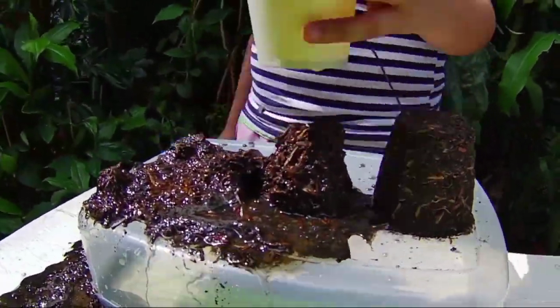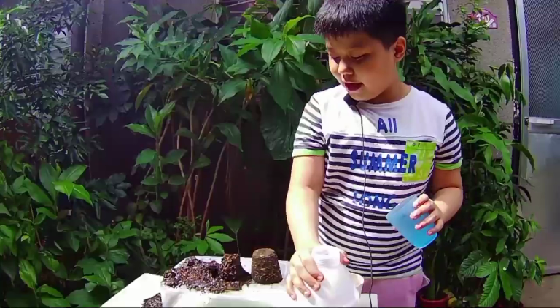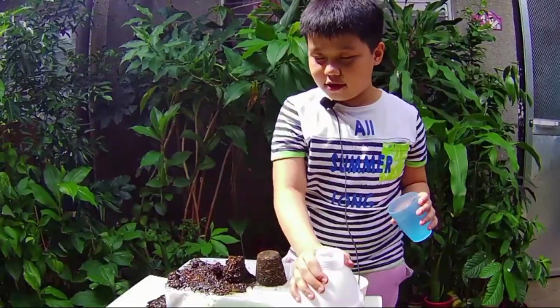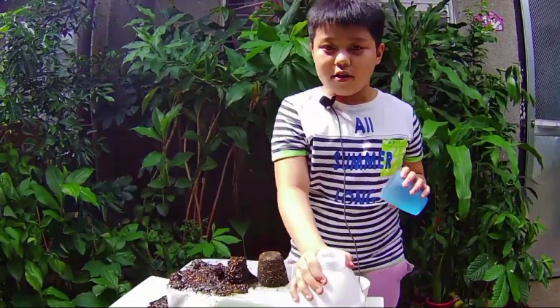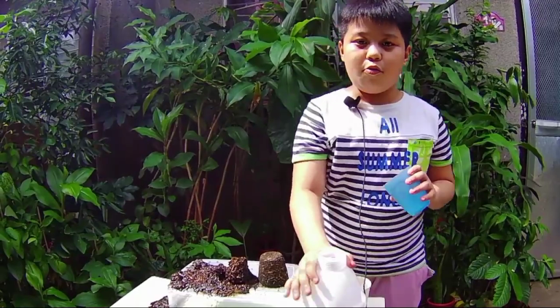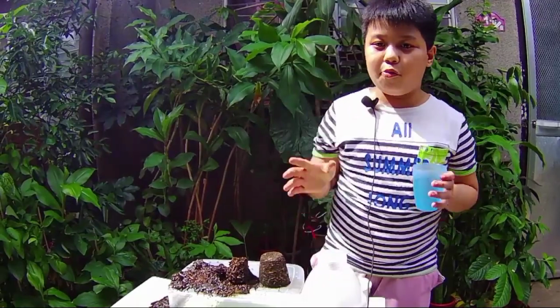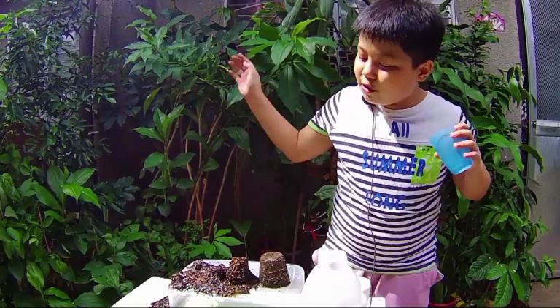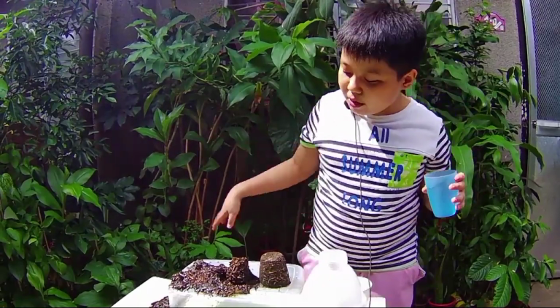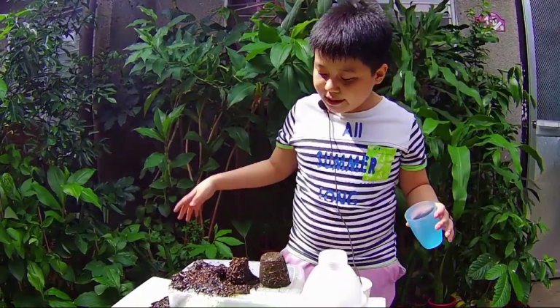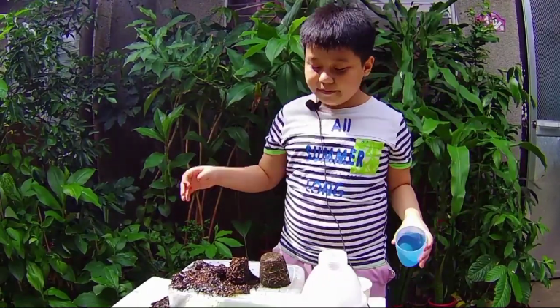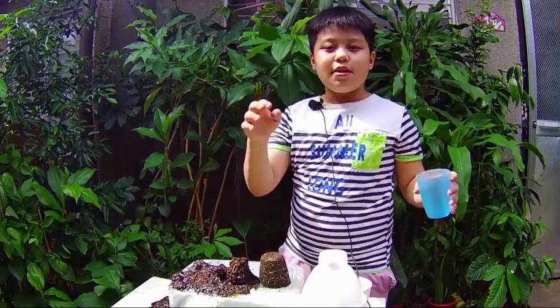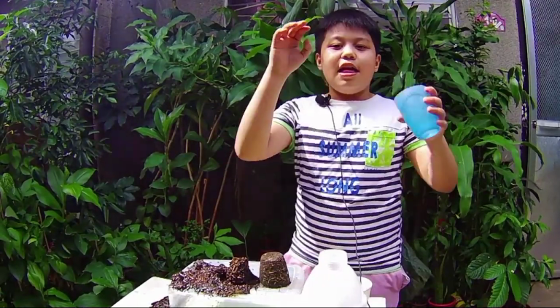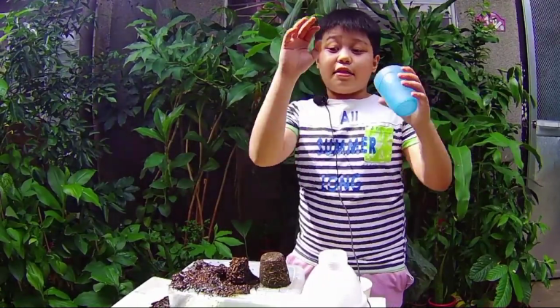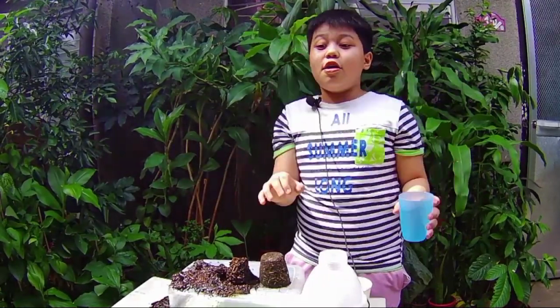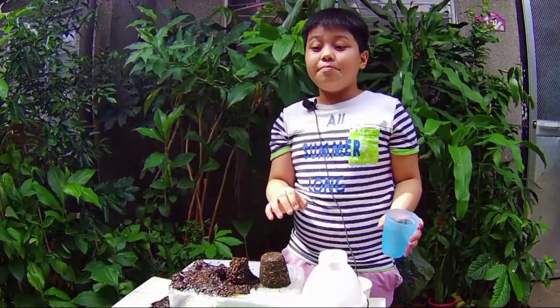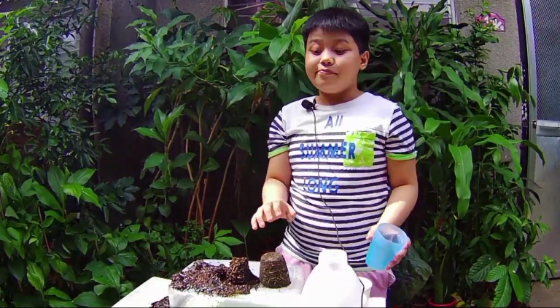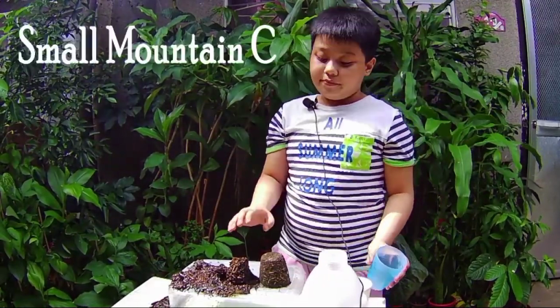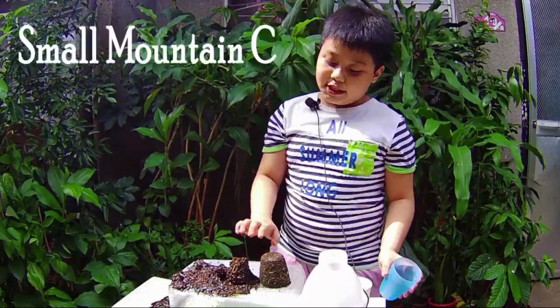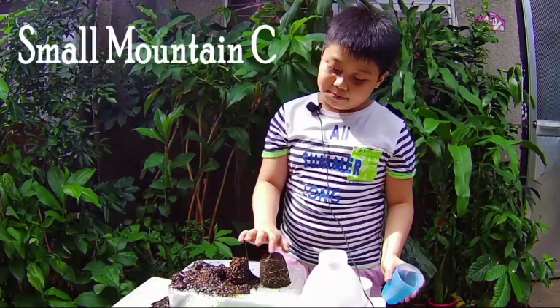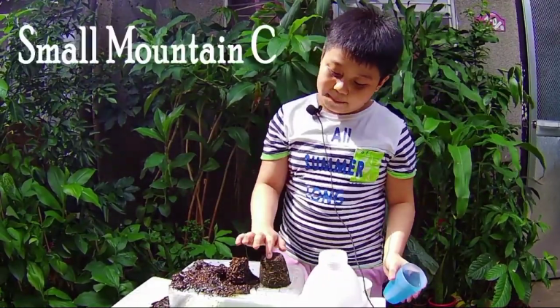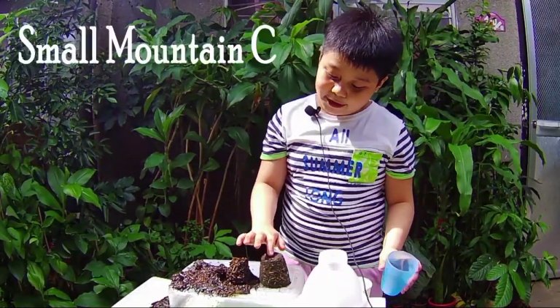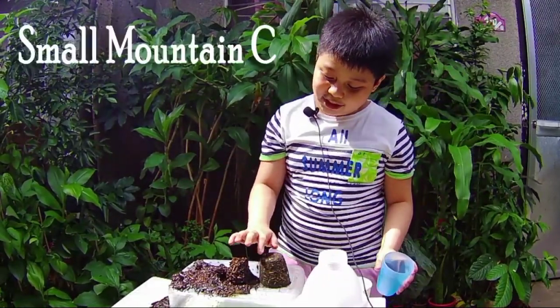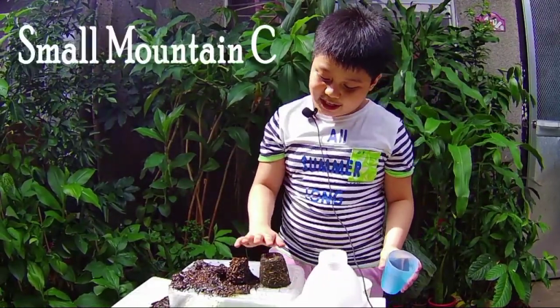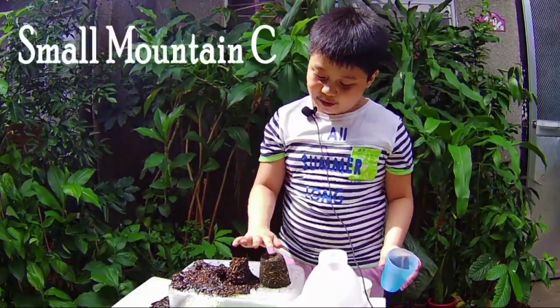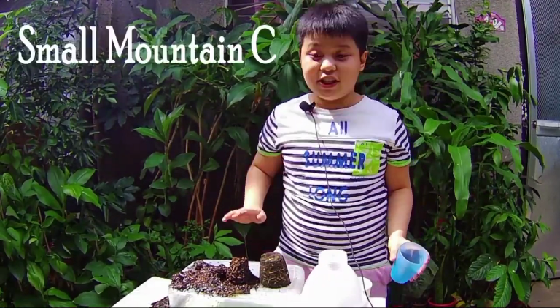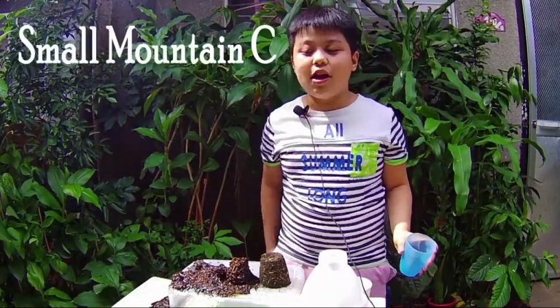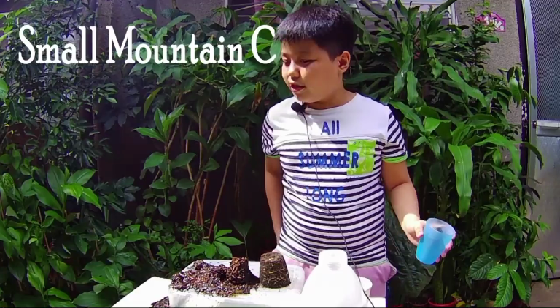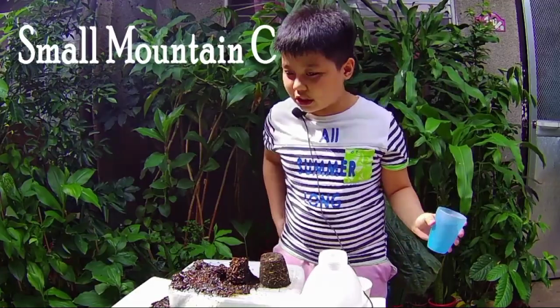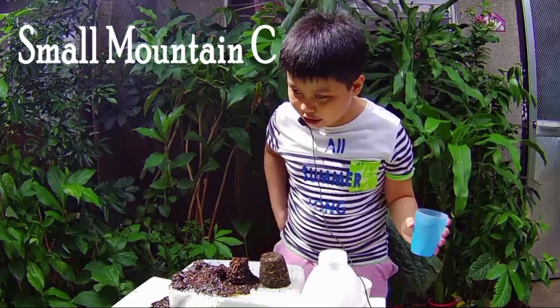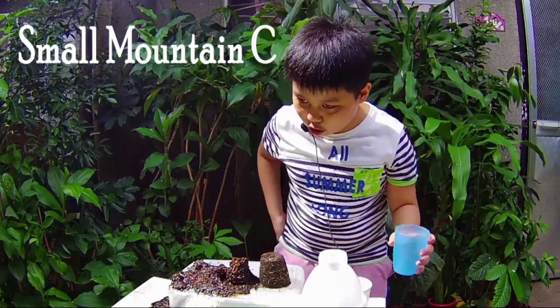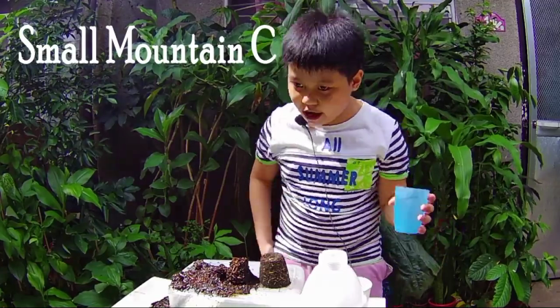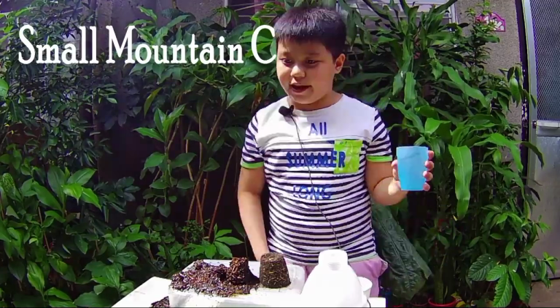Next, we will be doing small mountain C, which is the slightly sloped one.